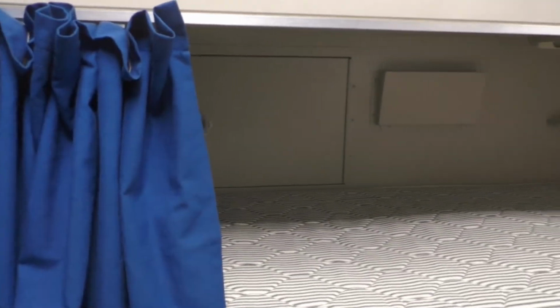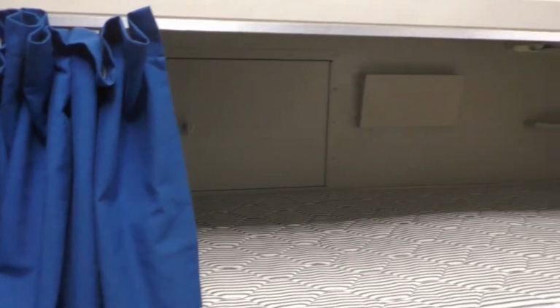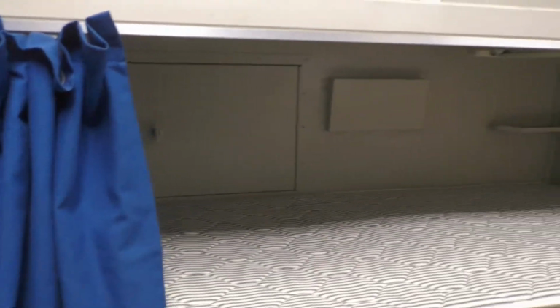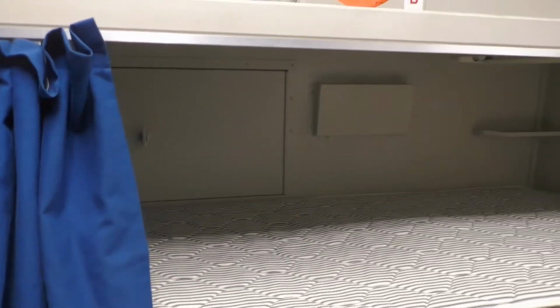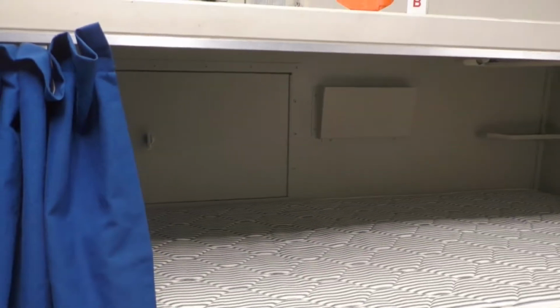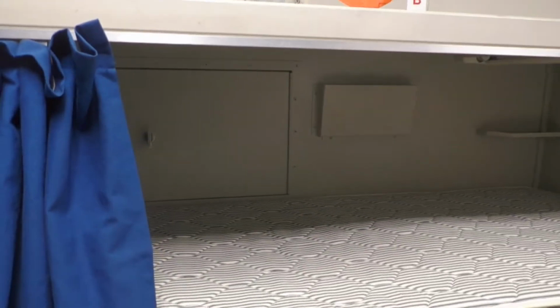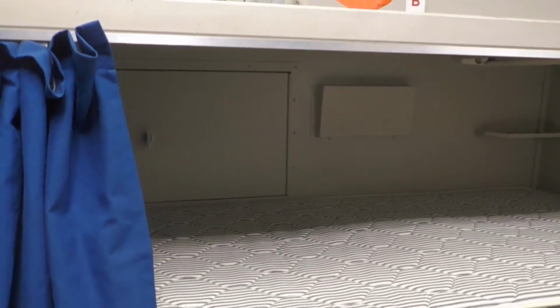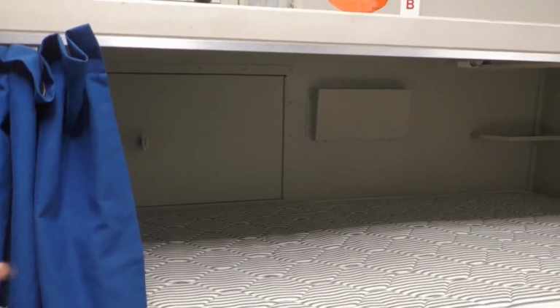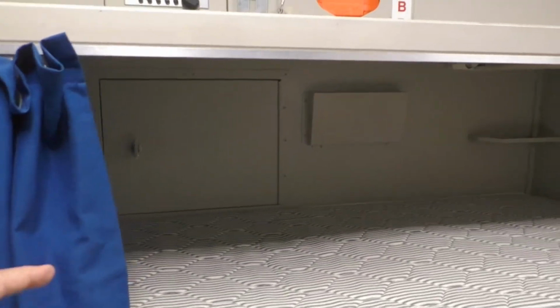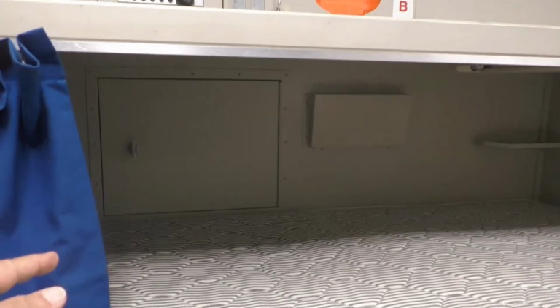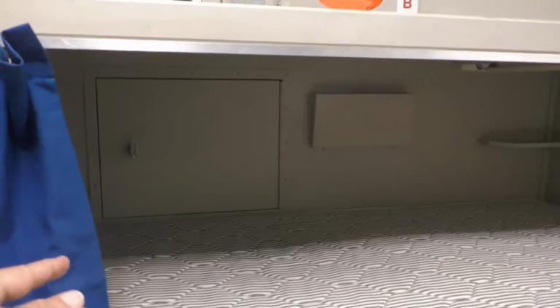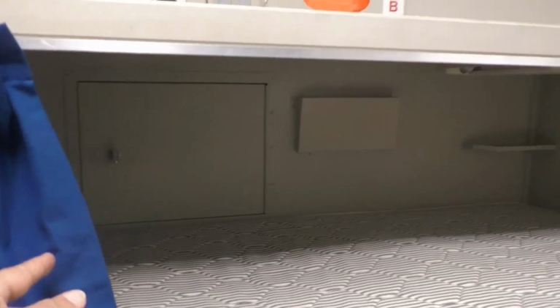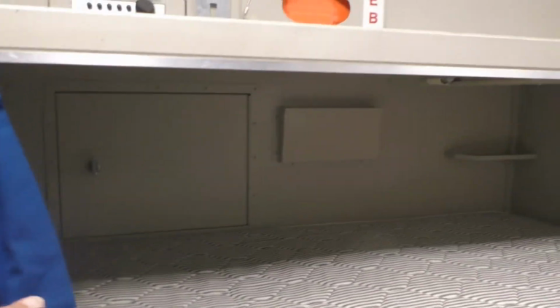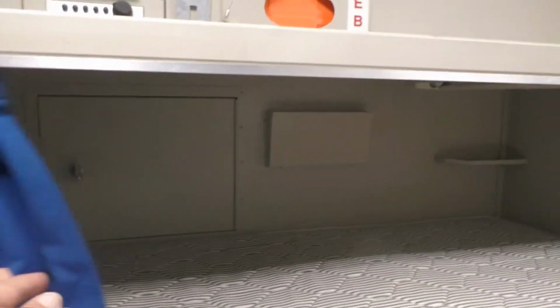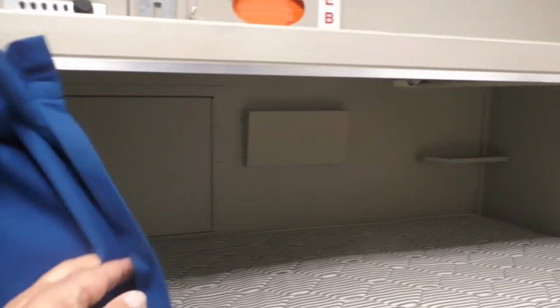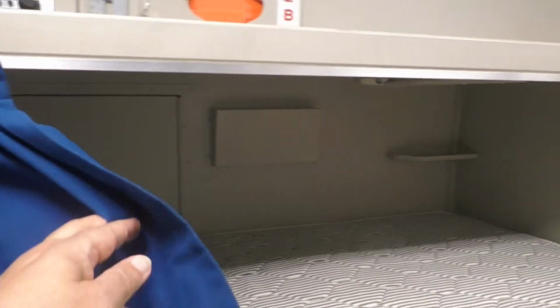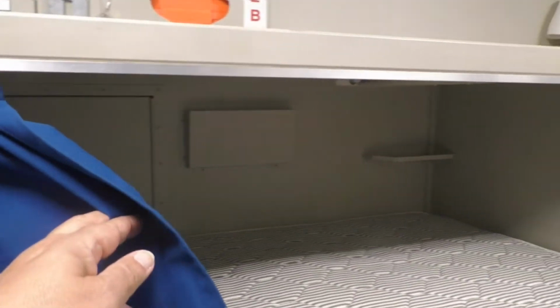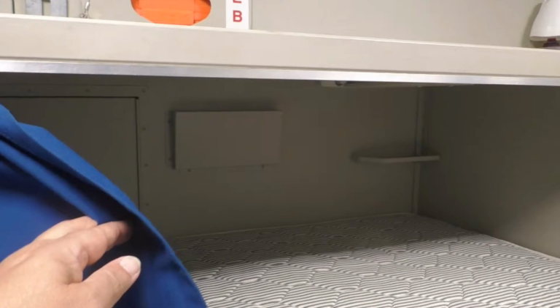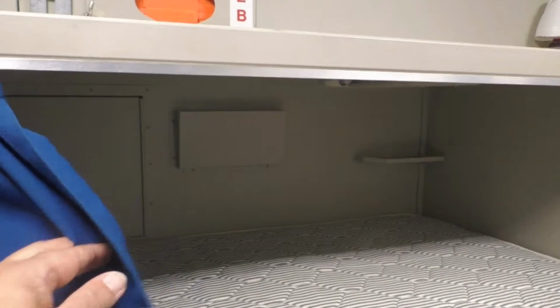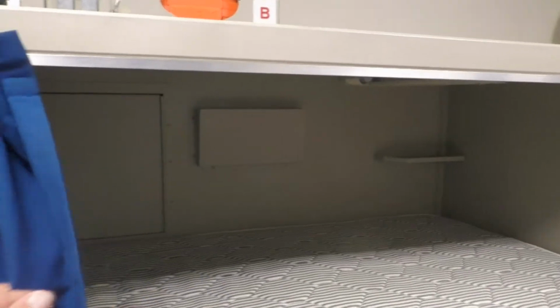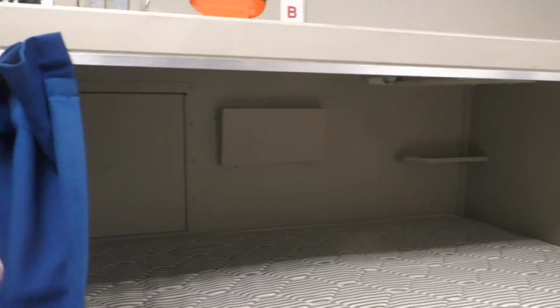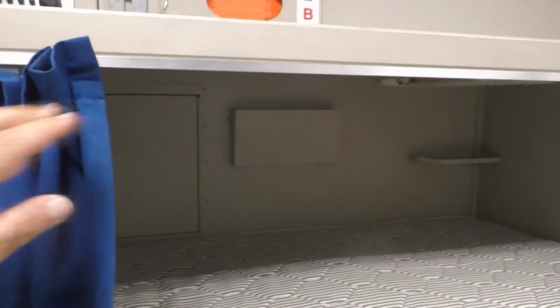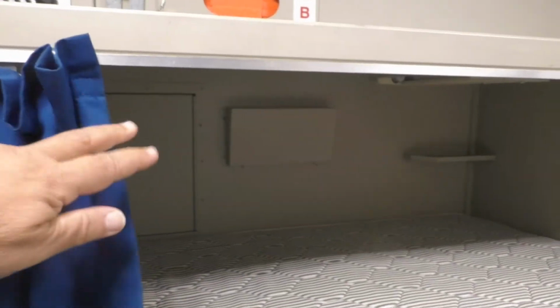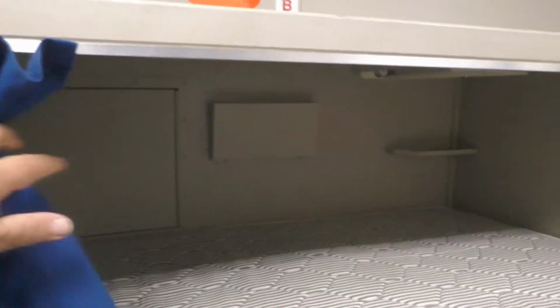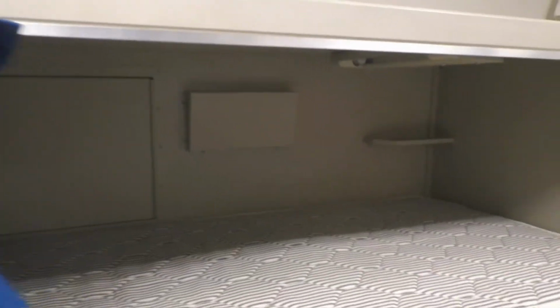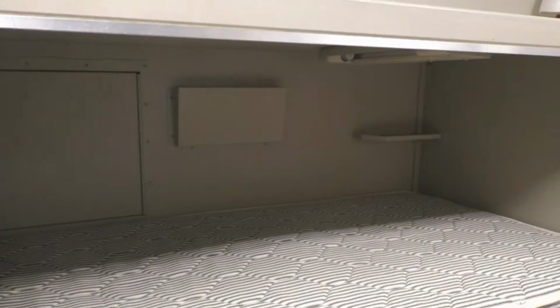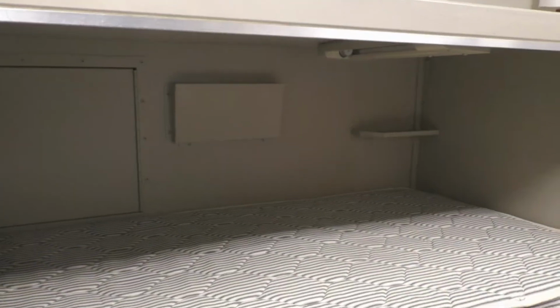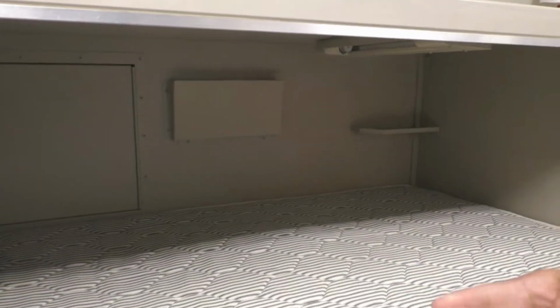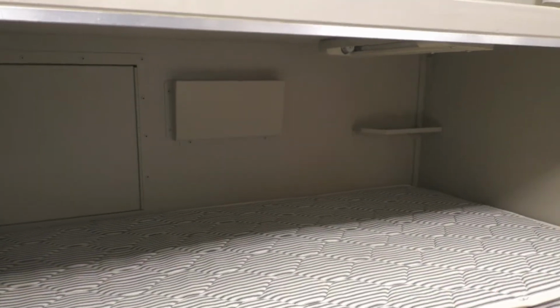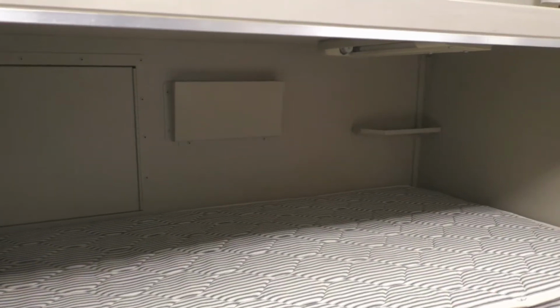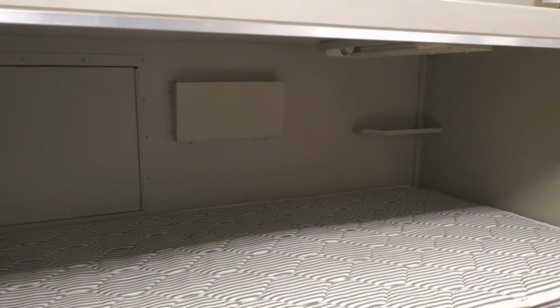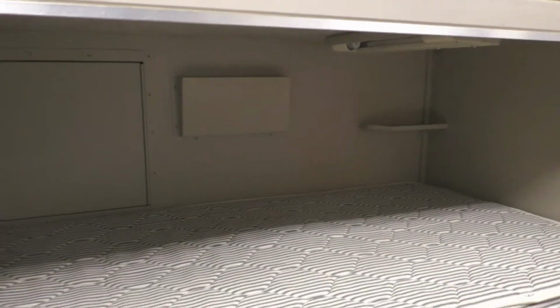So this is your privacy curtain? Yes. Let me just show you — that's your privacy curtain. That's the most privacy you'll get.